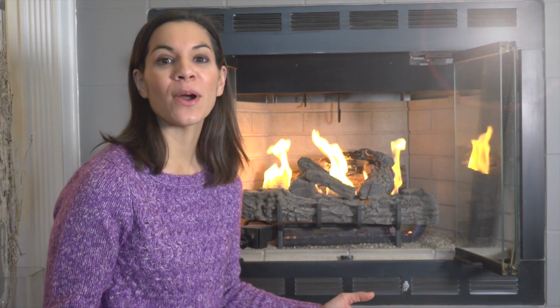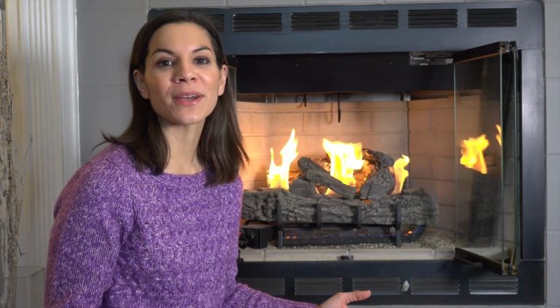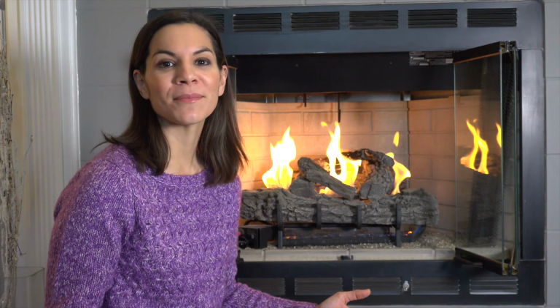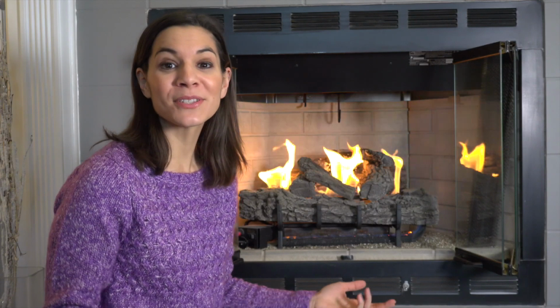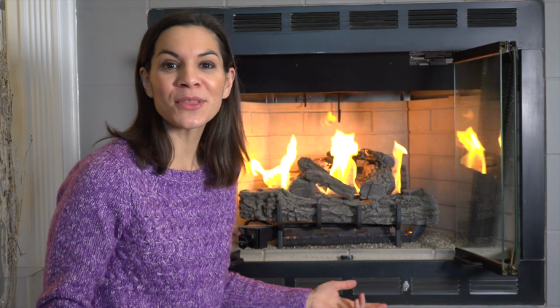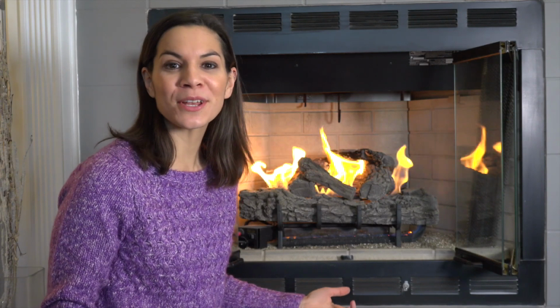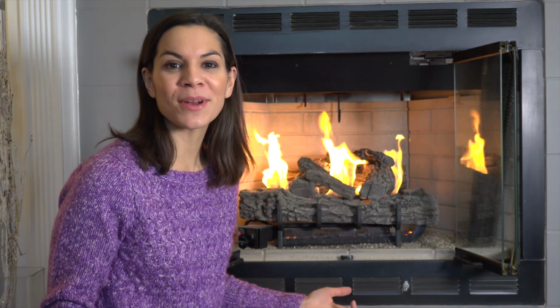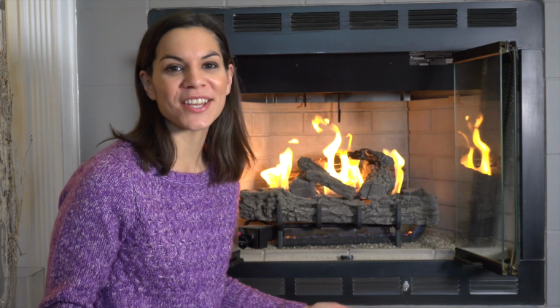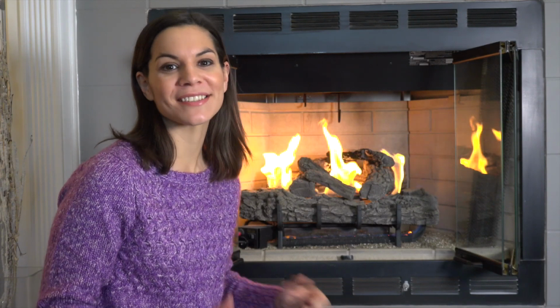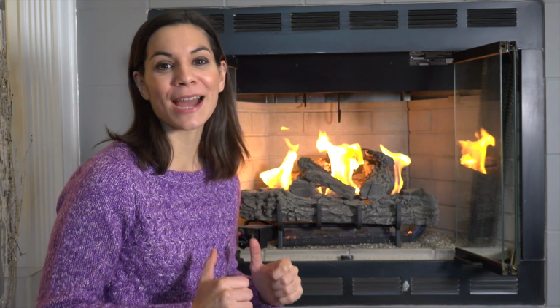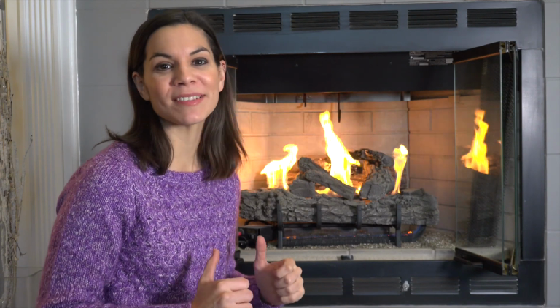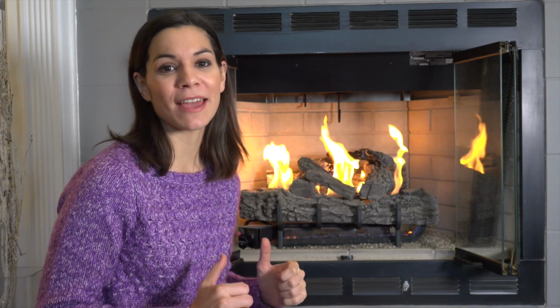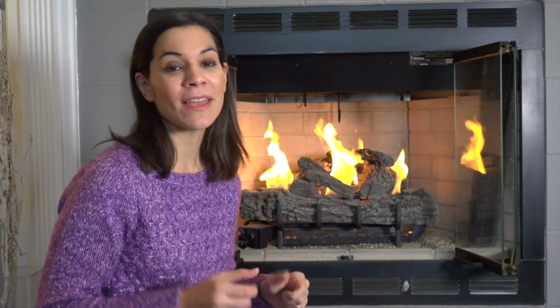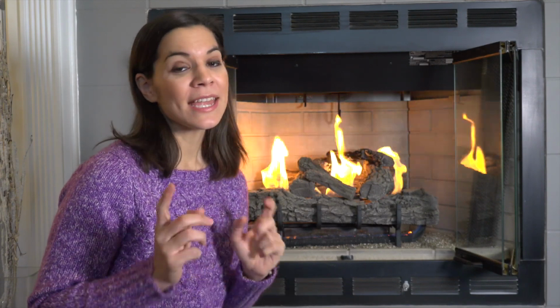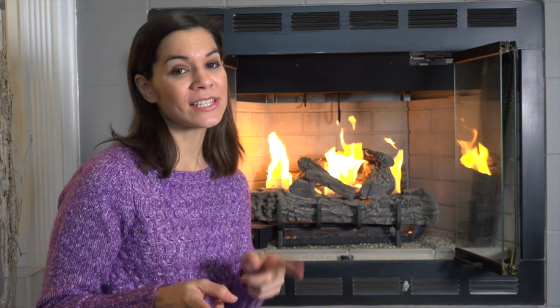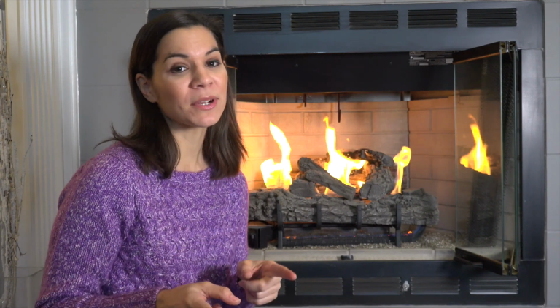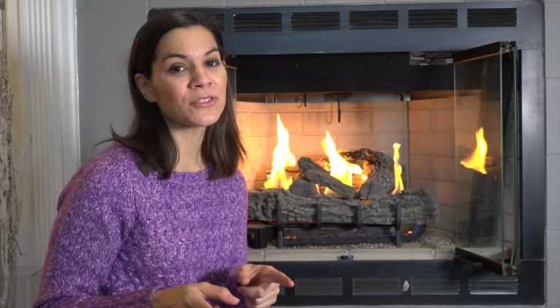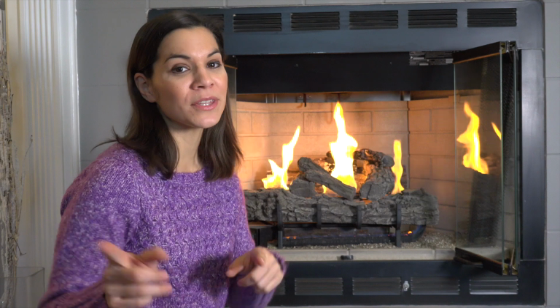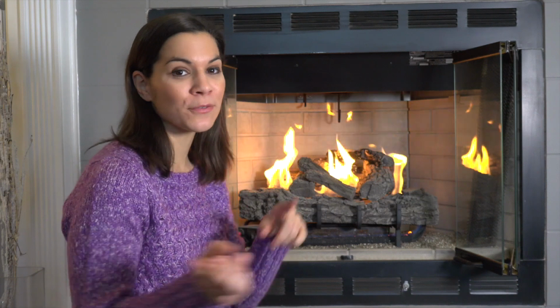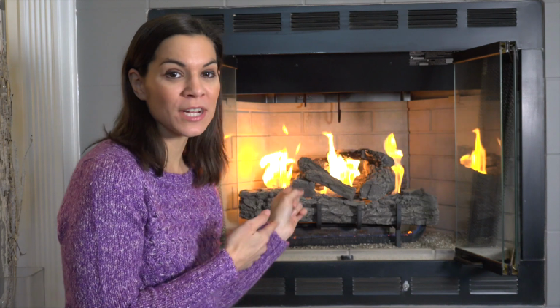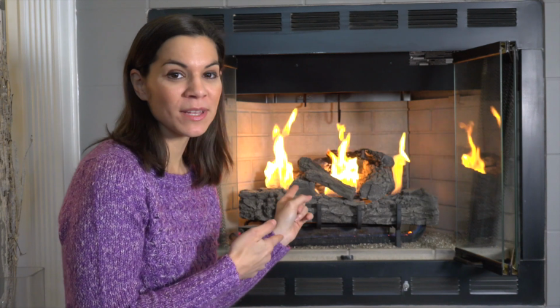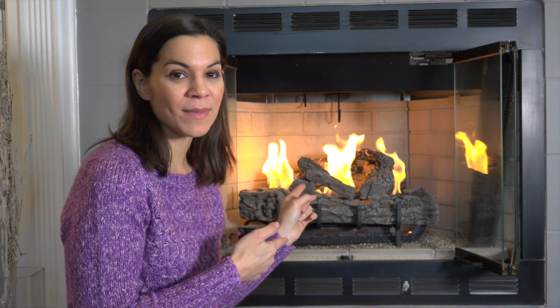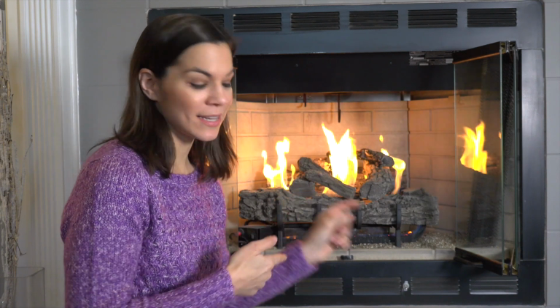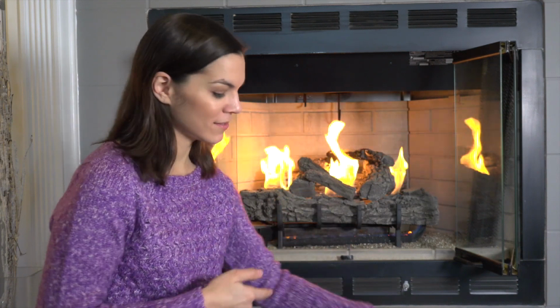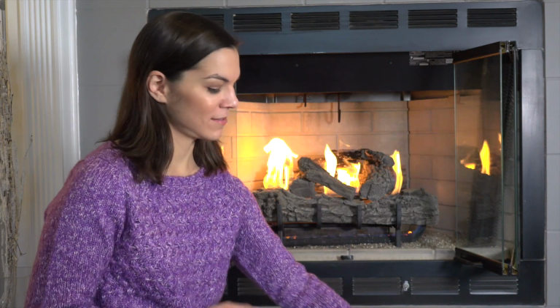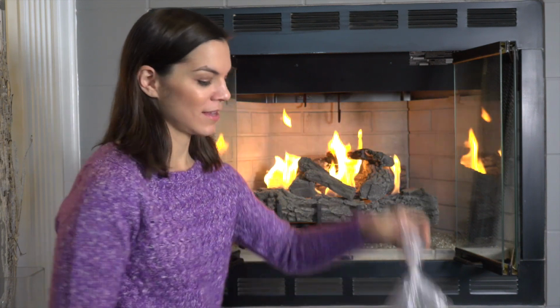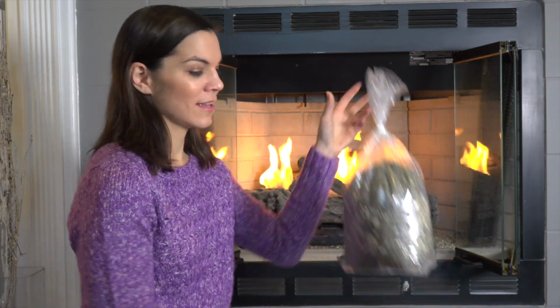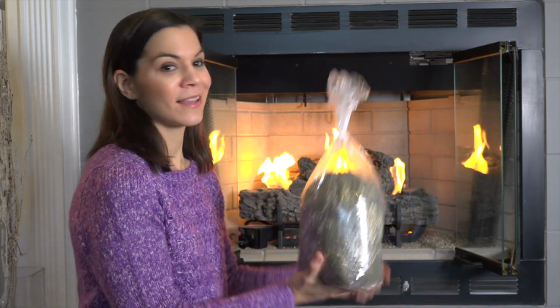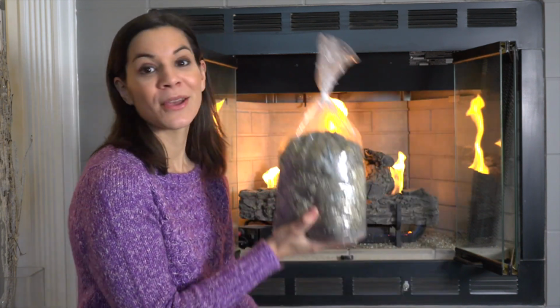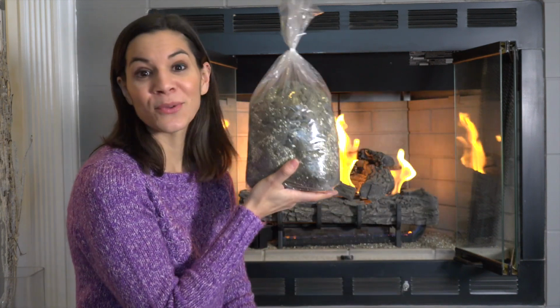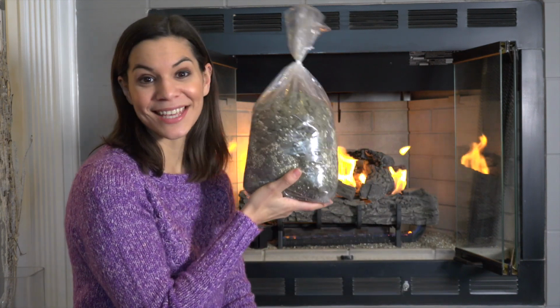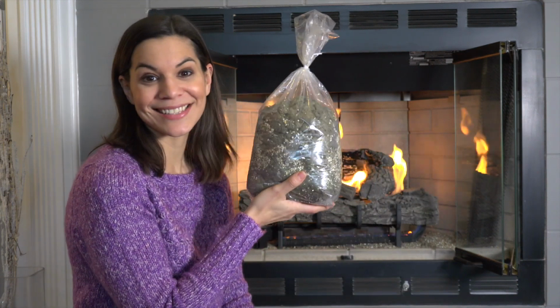Welcome to Mother Daughter Projects. I'm Steph, and today we're going to do a little fireplace maintenance with this.